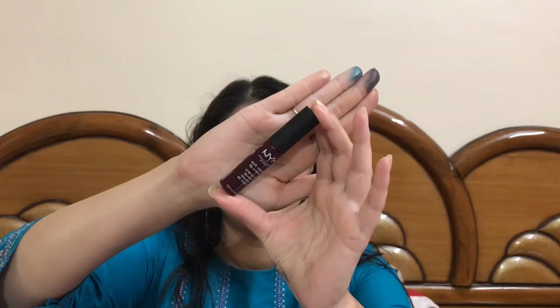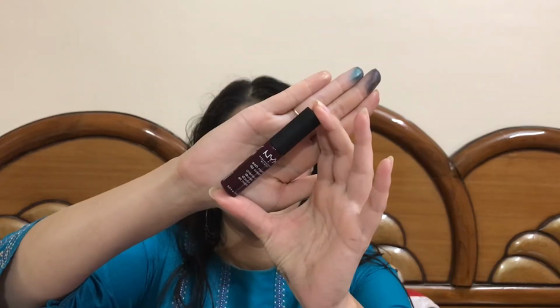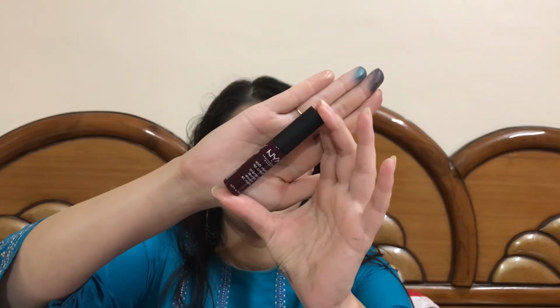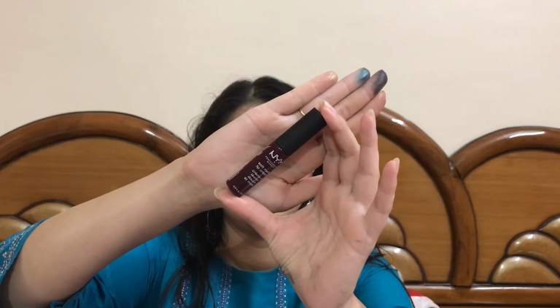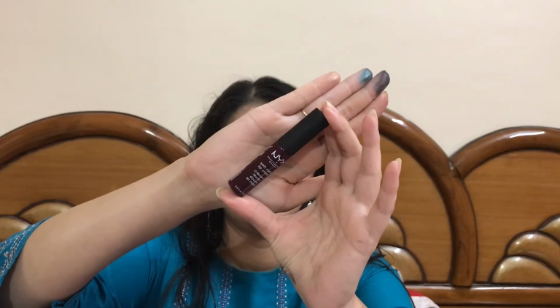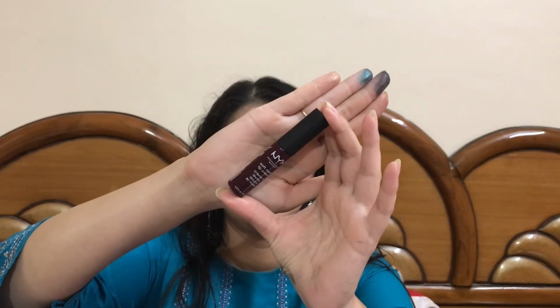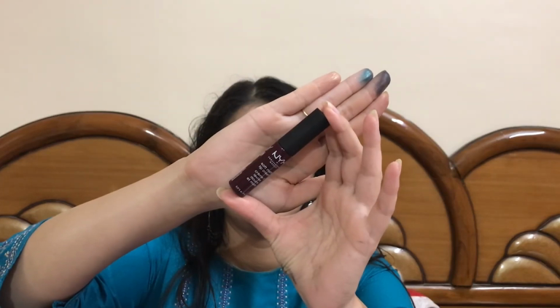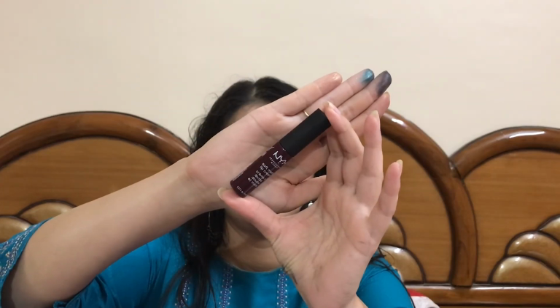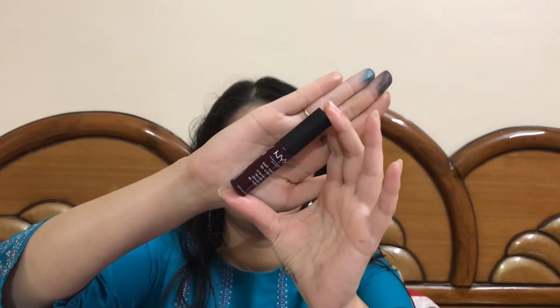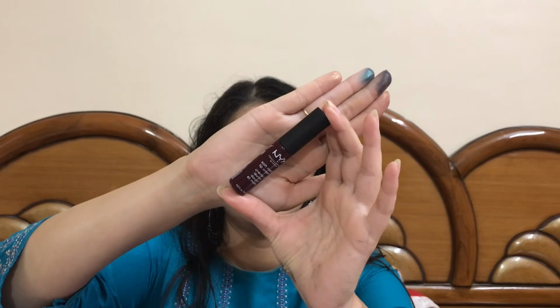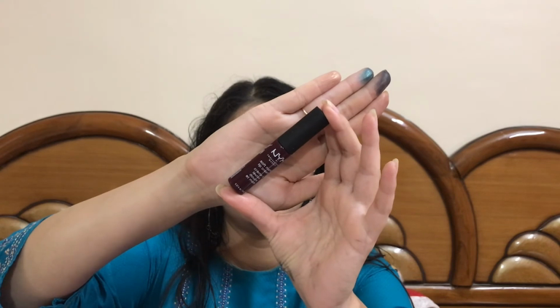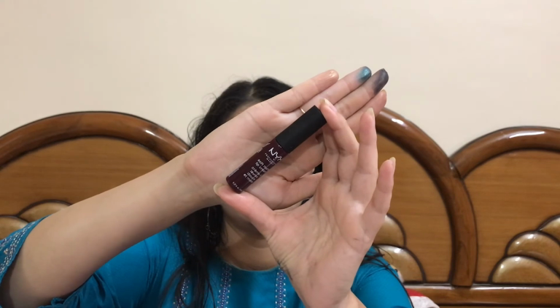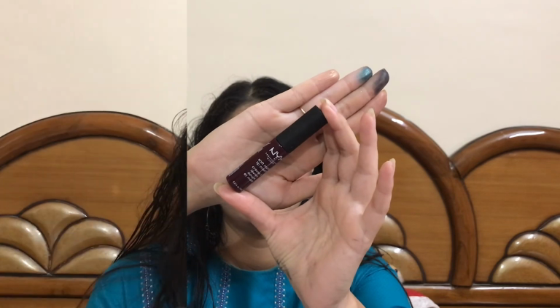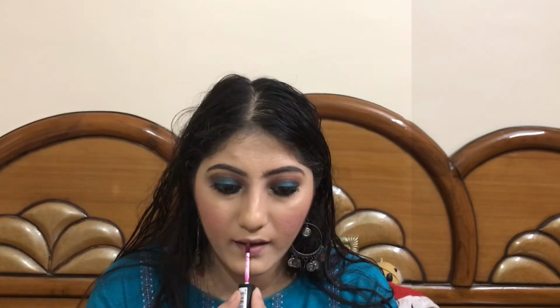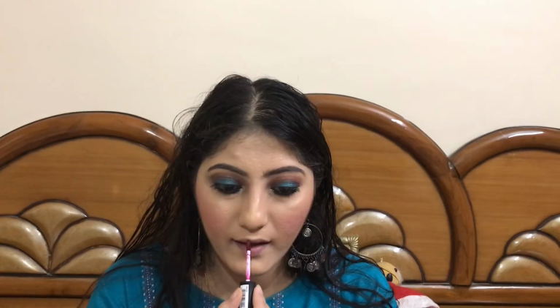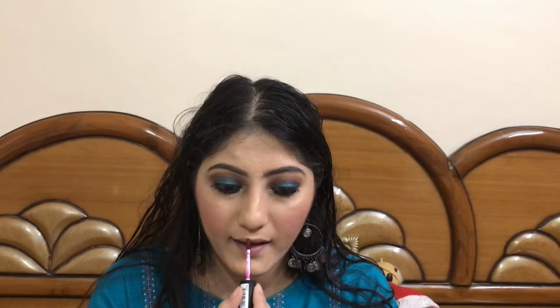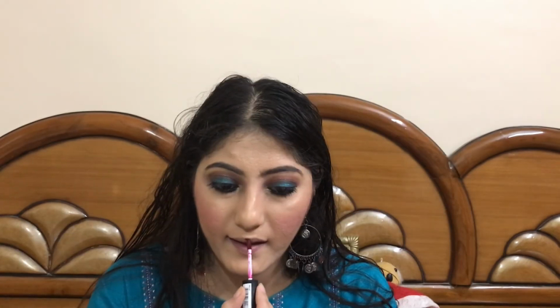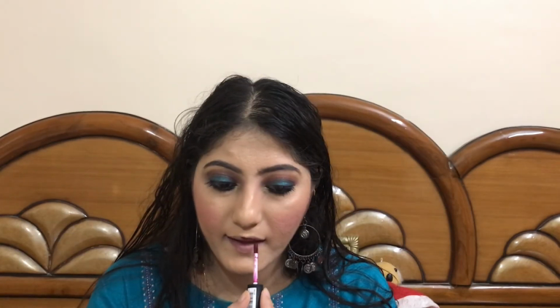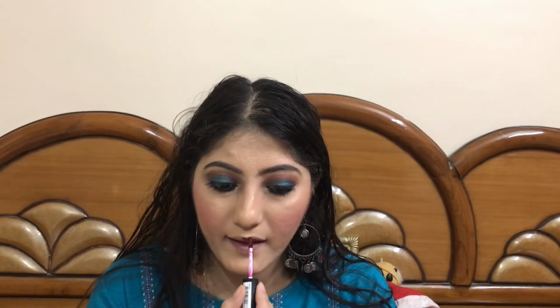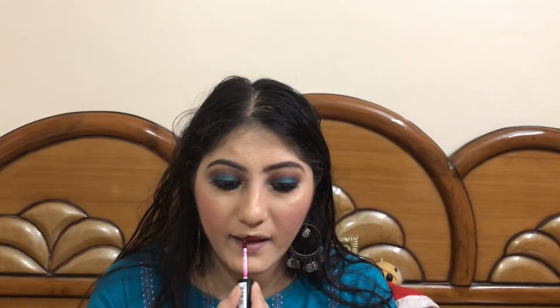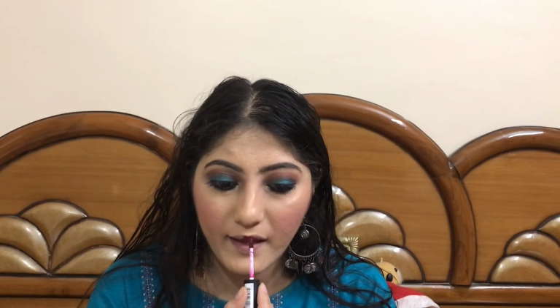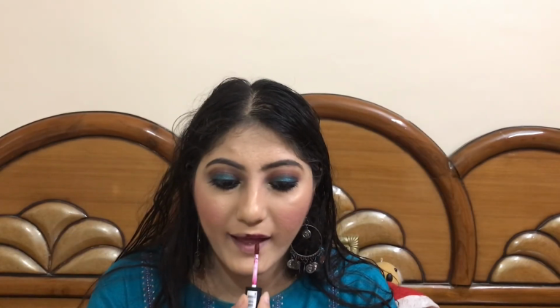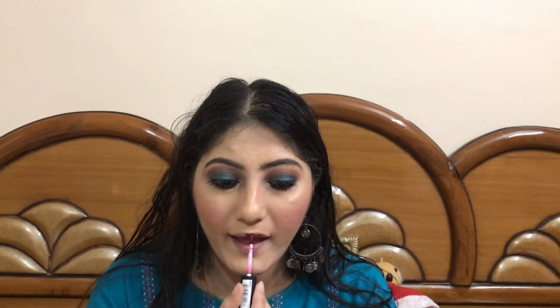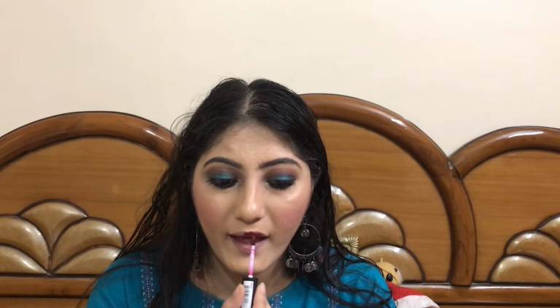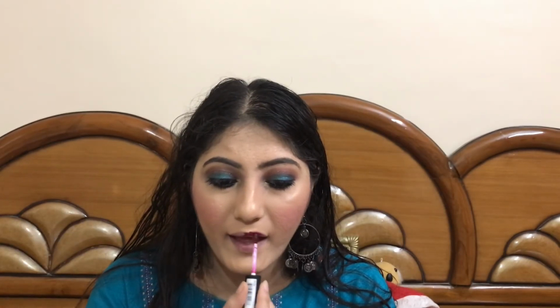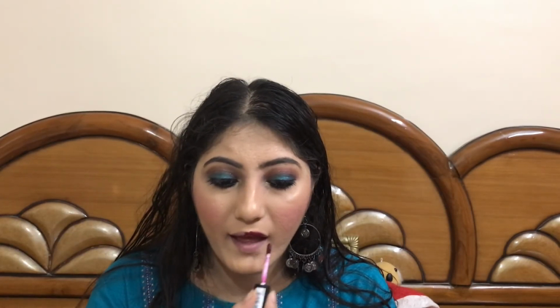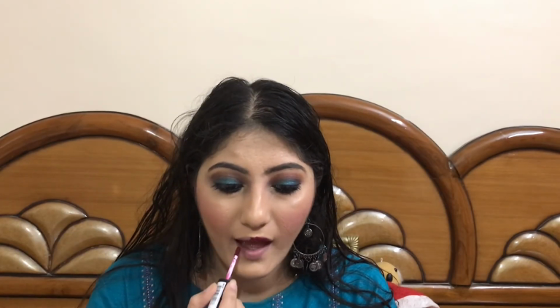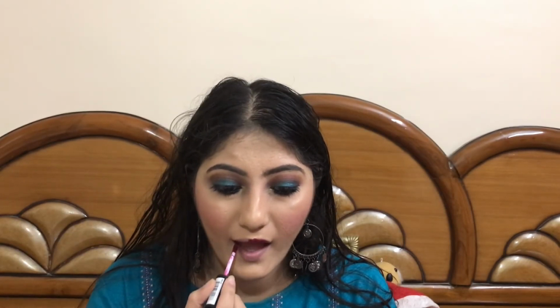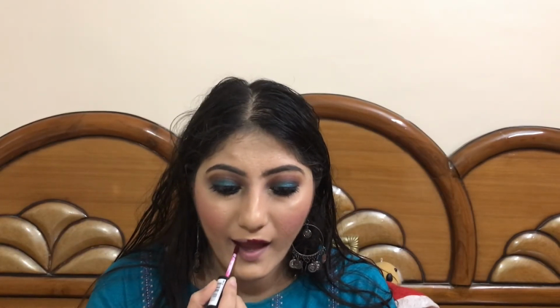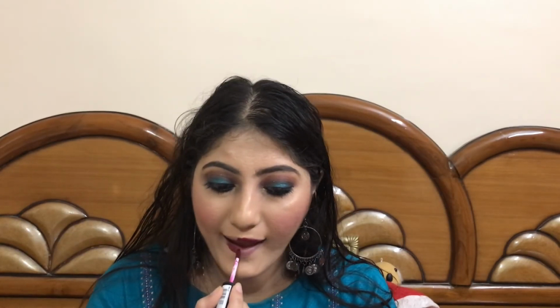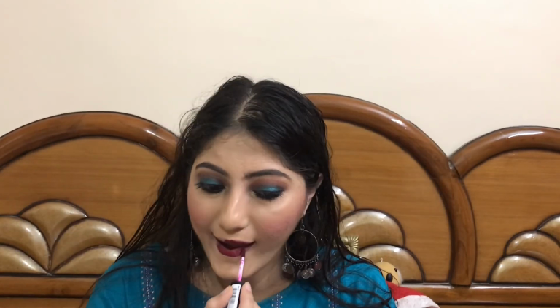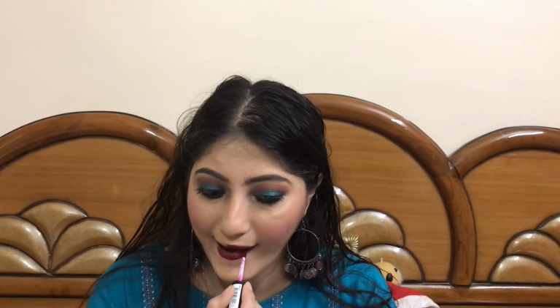To complete the makeup, I'll be using this NYX Soft Matte Lip Cream in the shade Copenhagen.